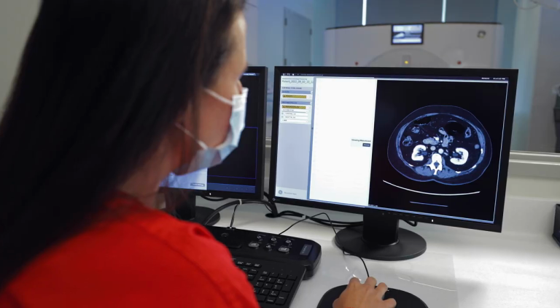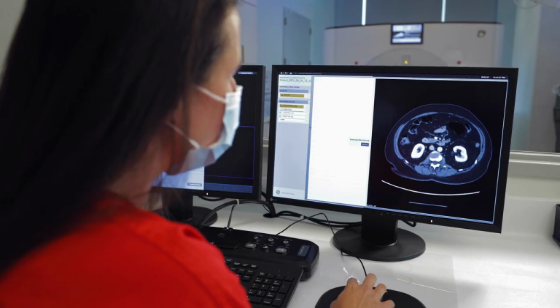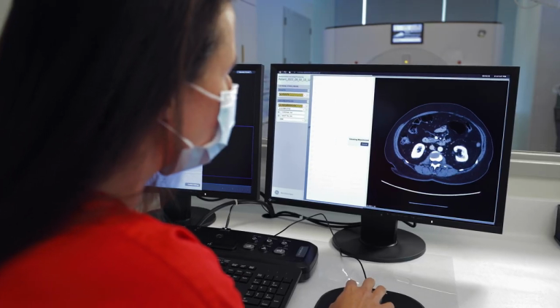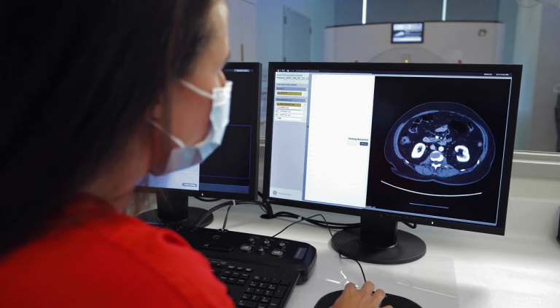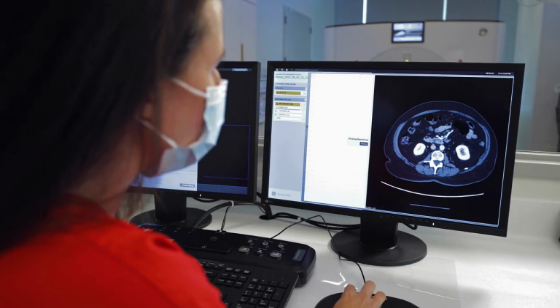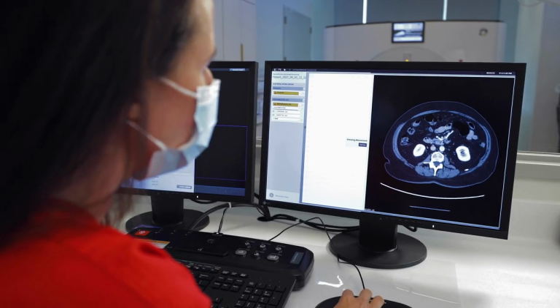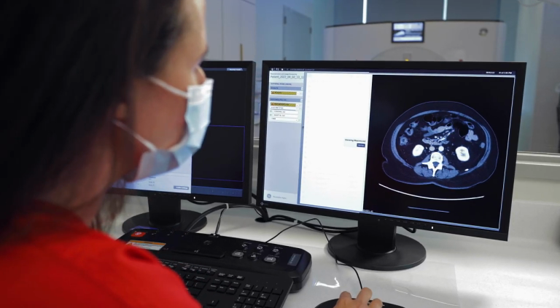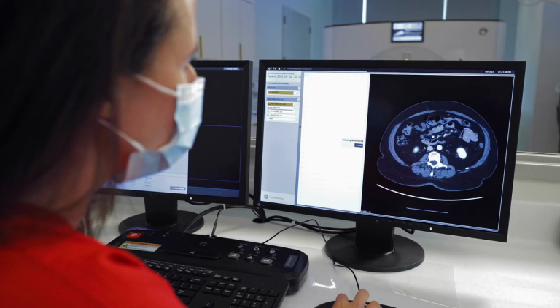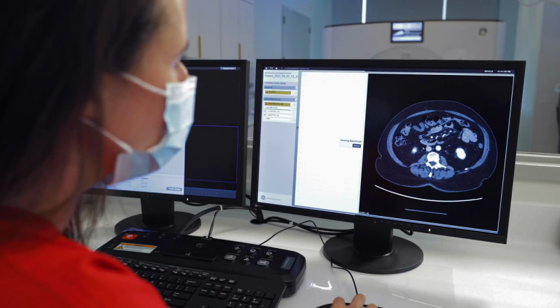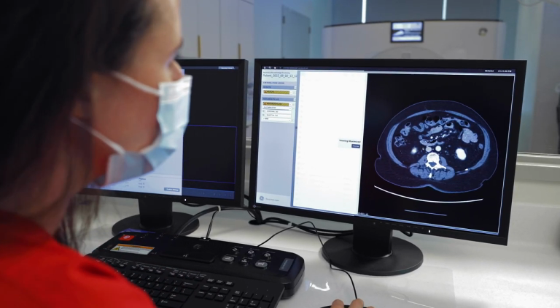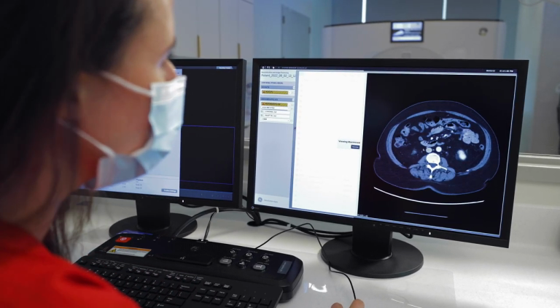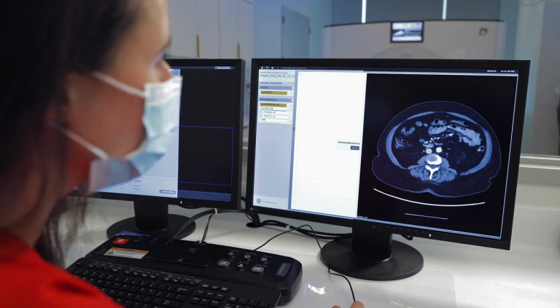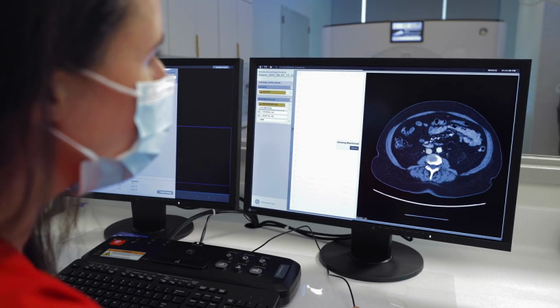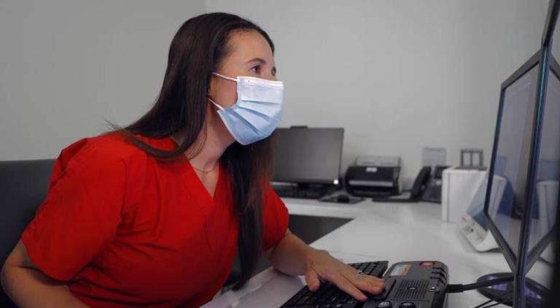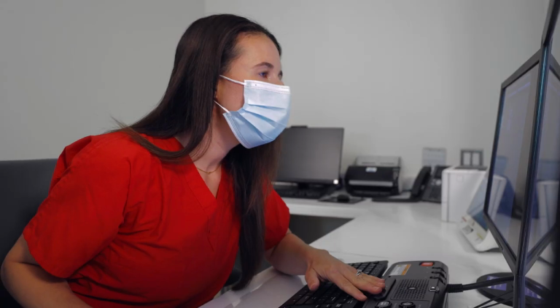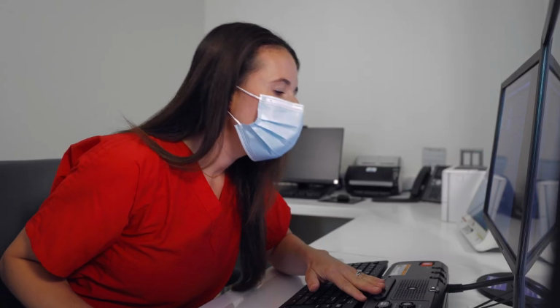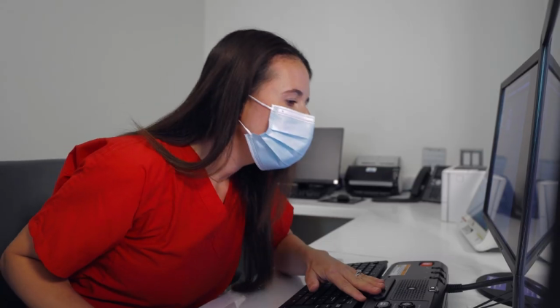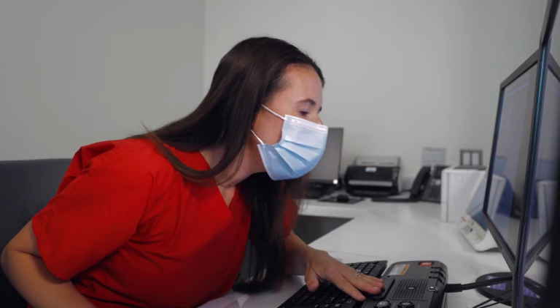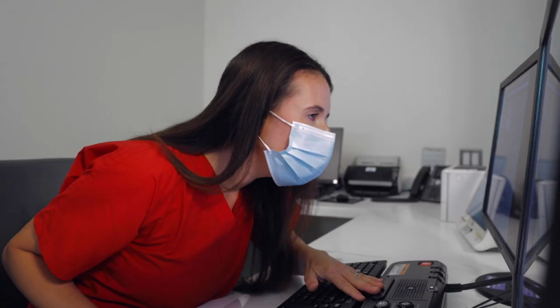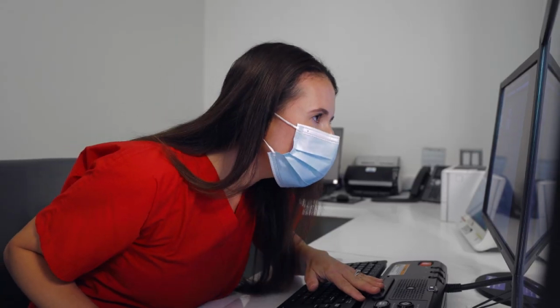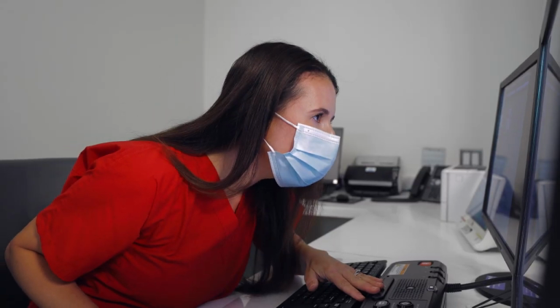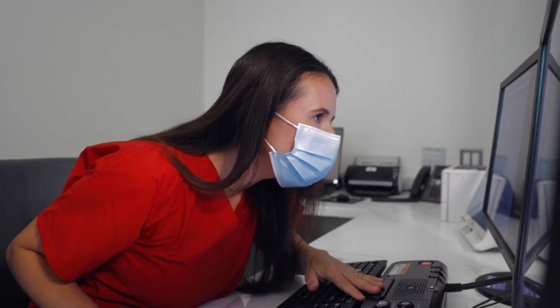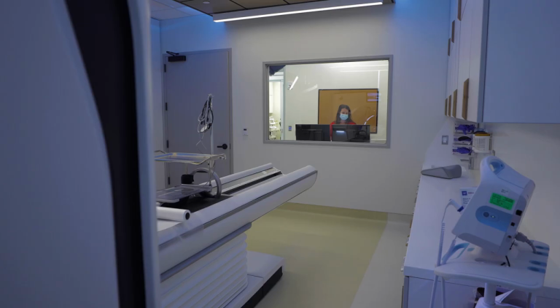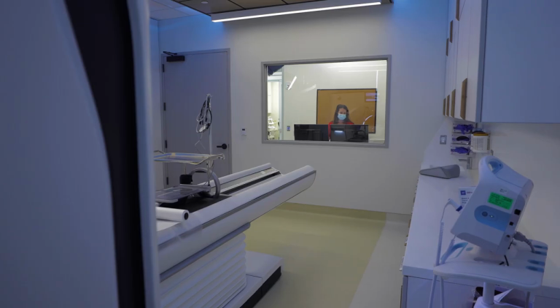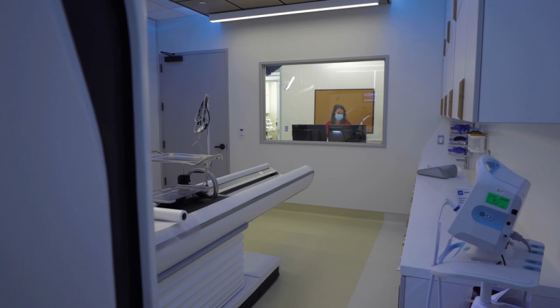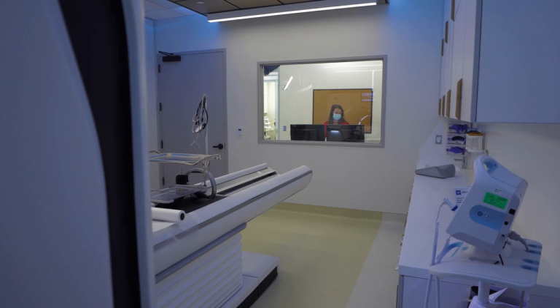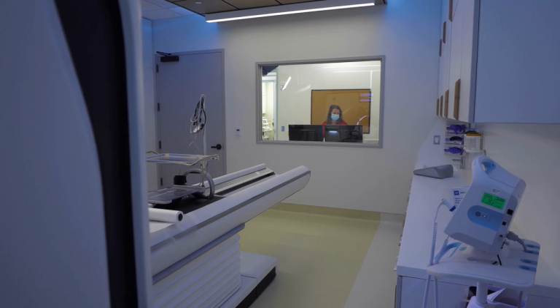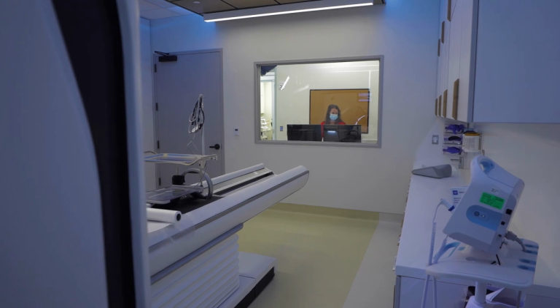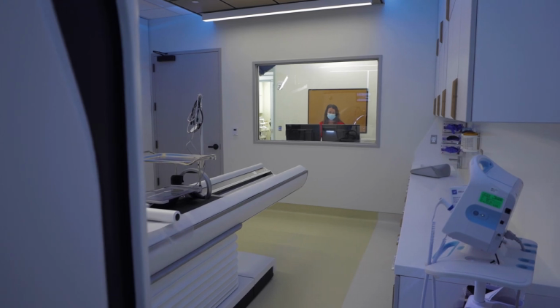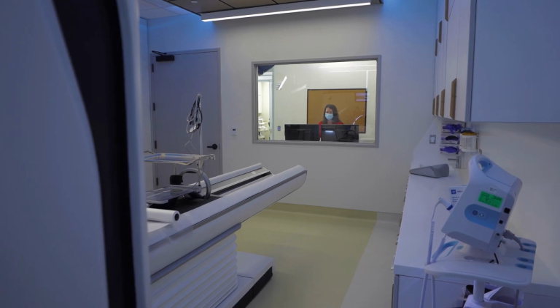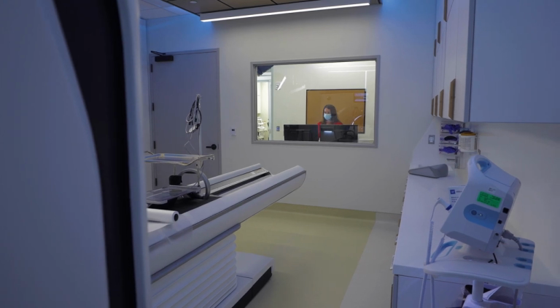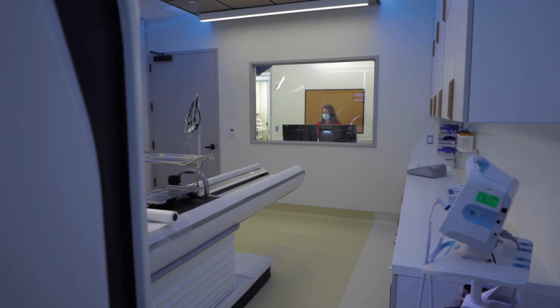Your technologist will lead you through the exam while answering any questions or concerns you may have.